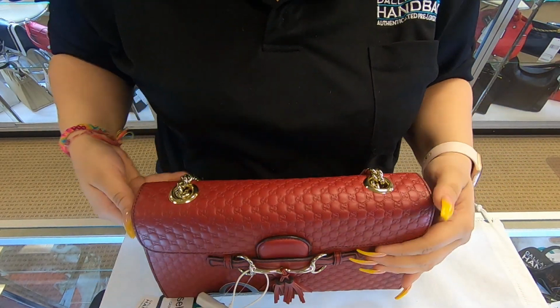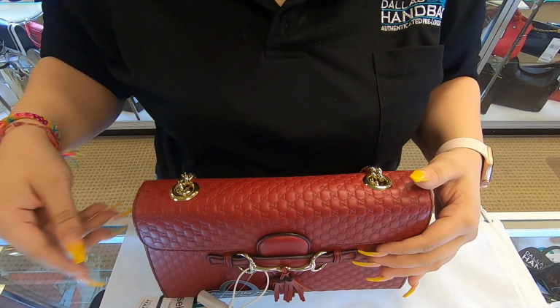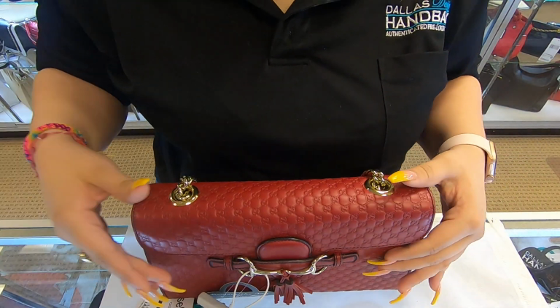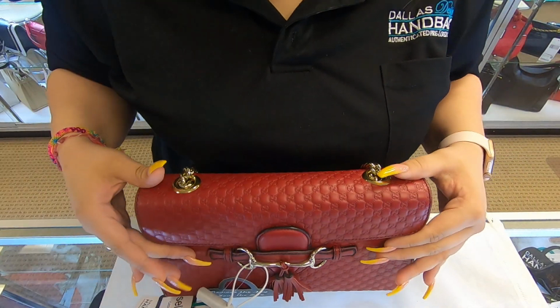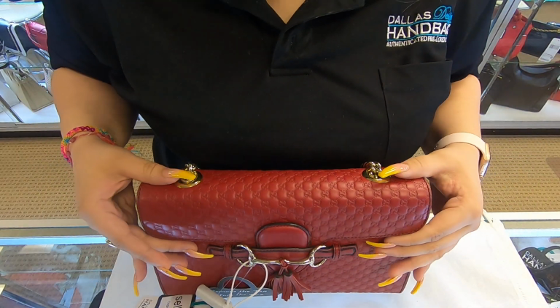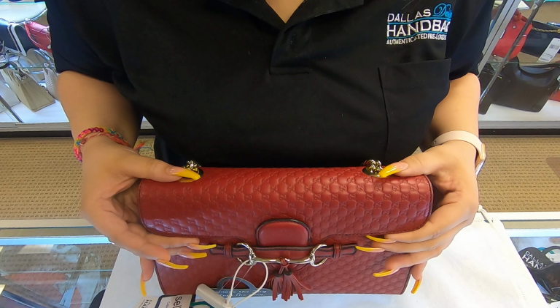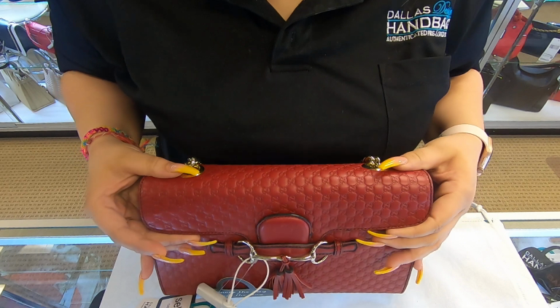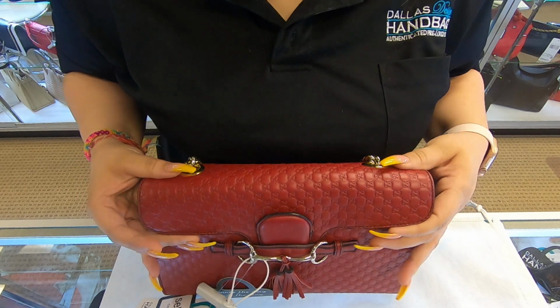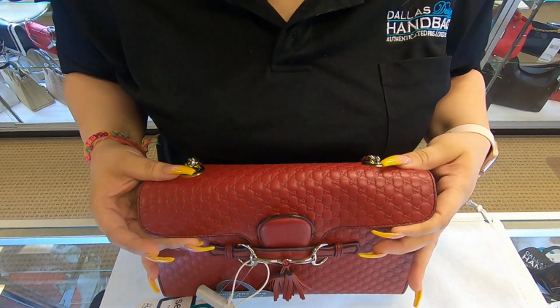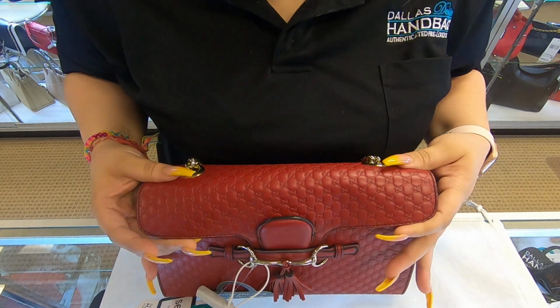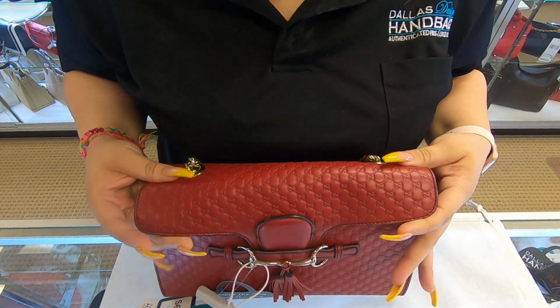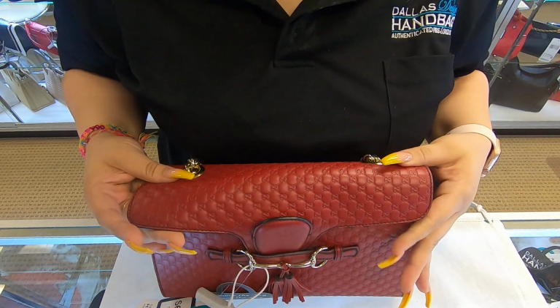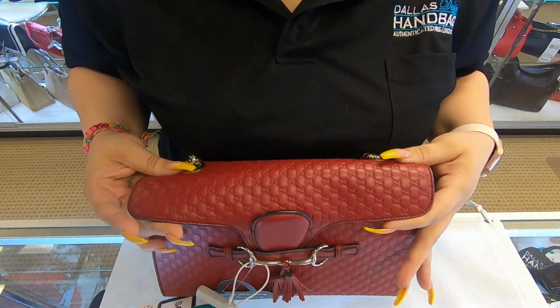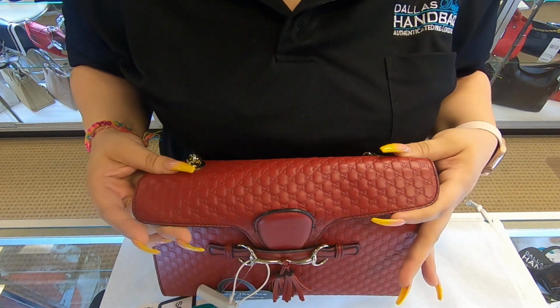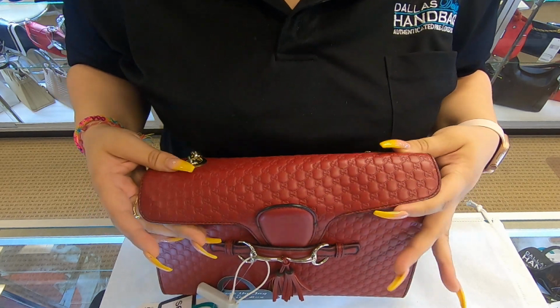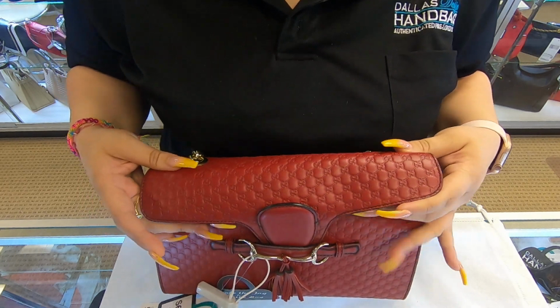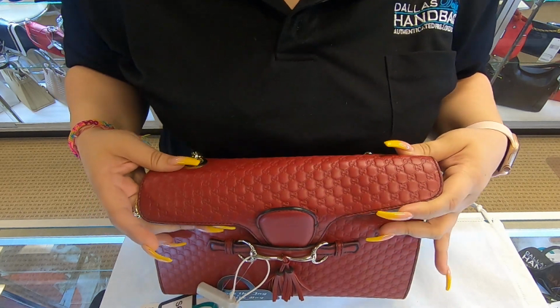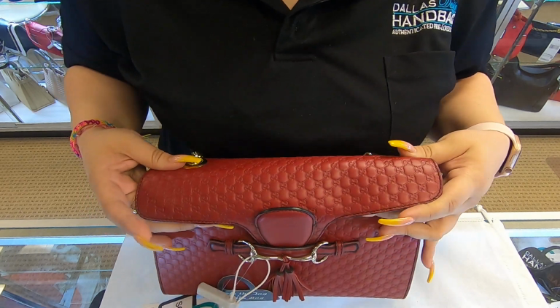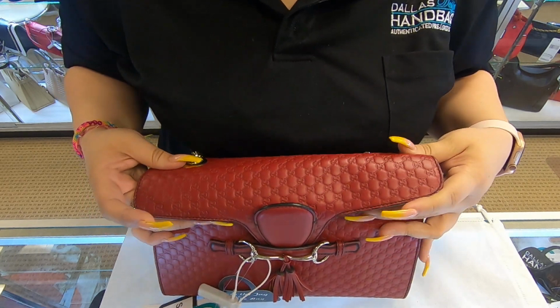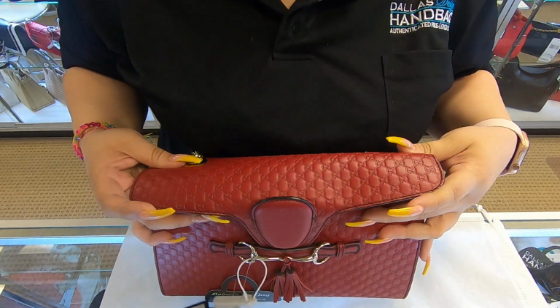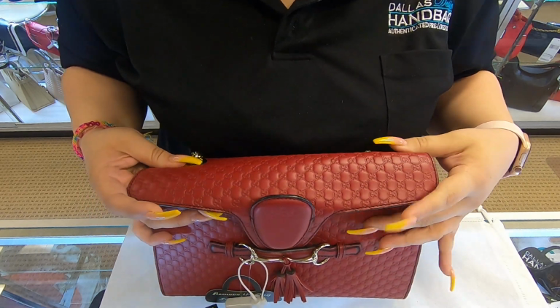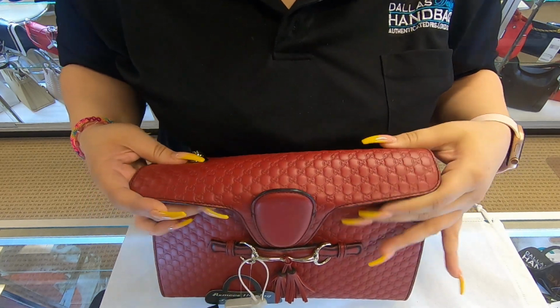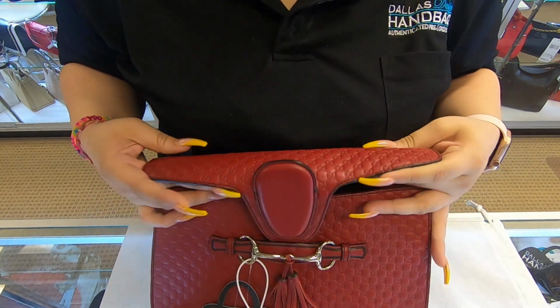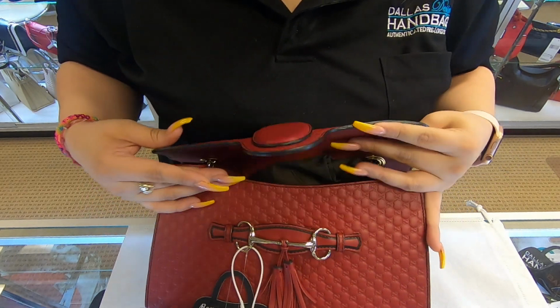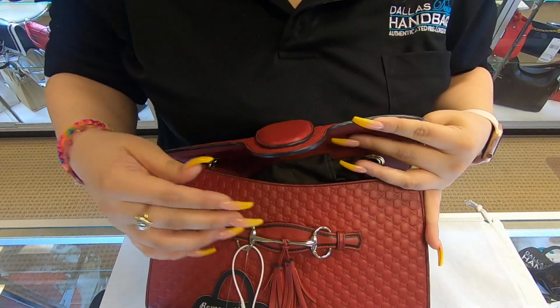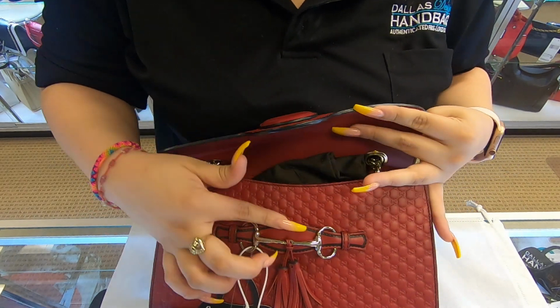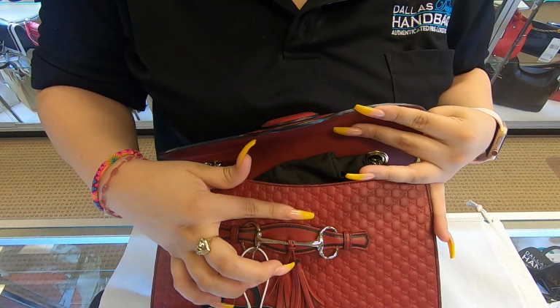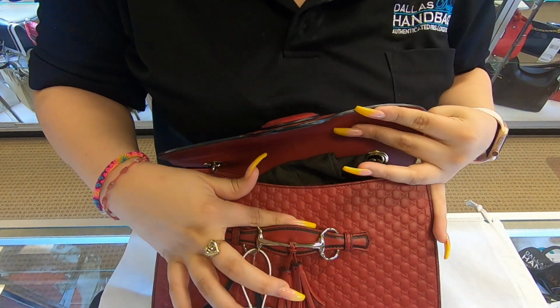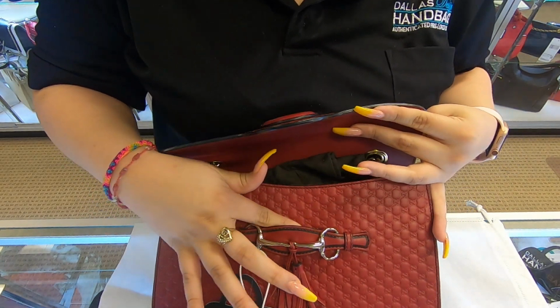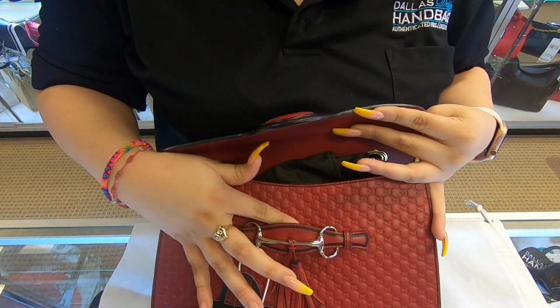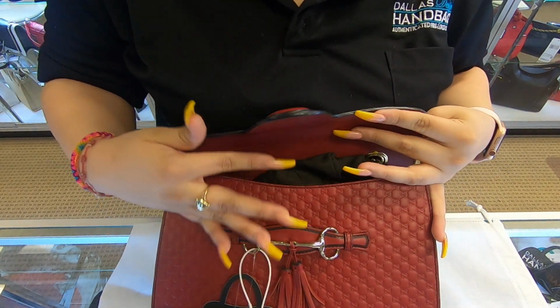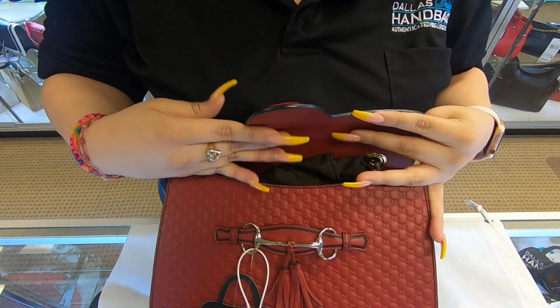There is no wear and tear on the corners and it also does have a flat base. When it comes to the opening, you simply unlock it just from the front.